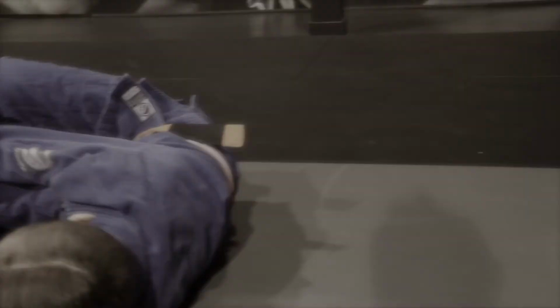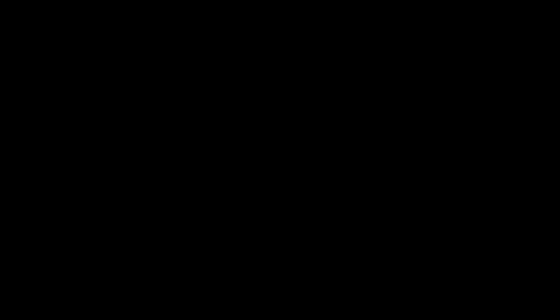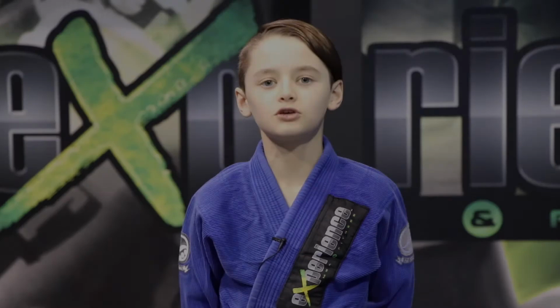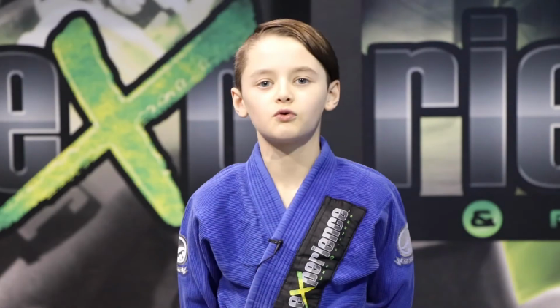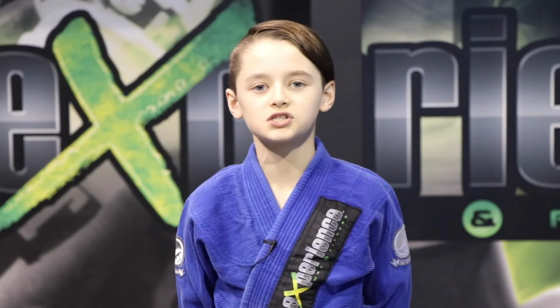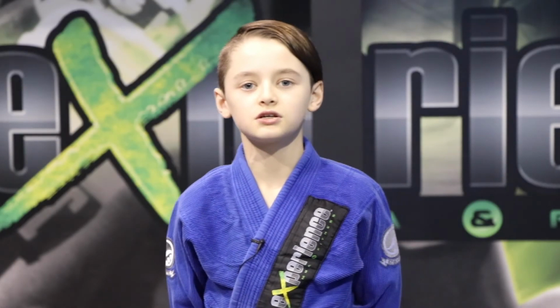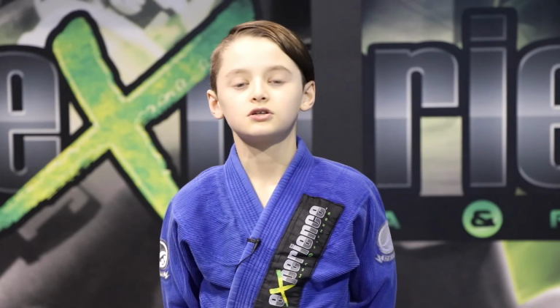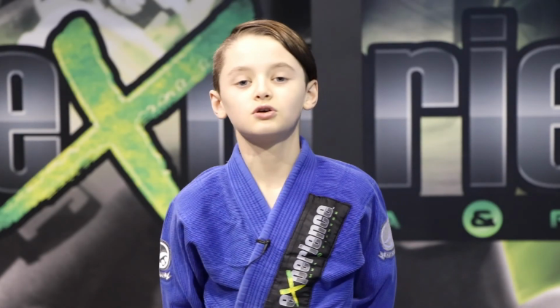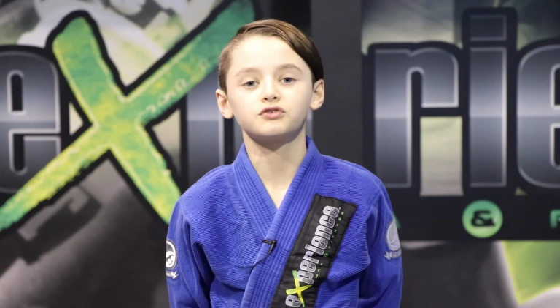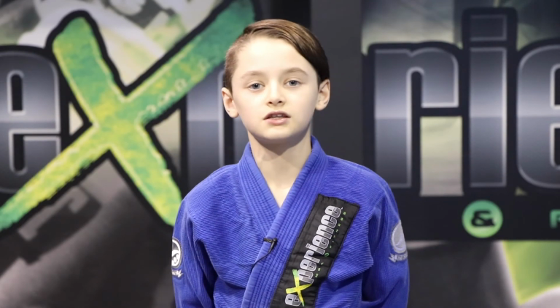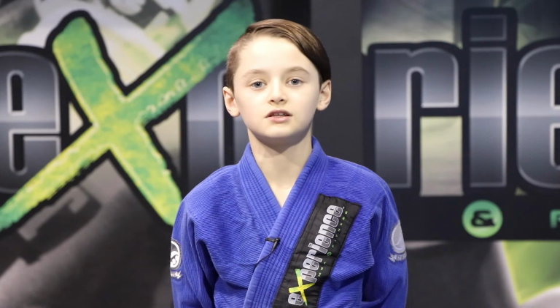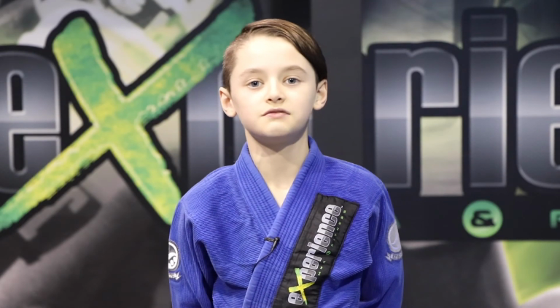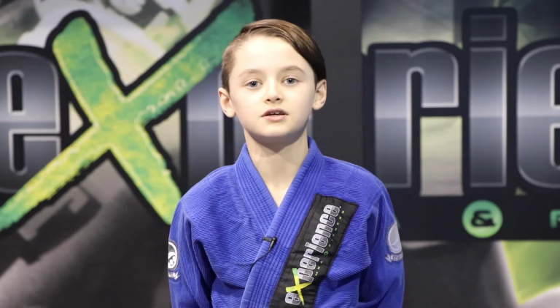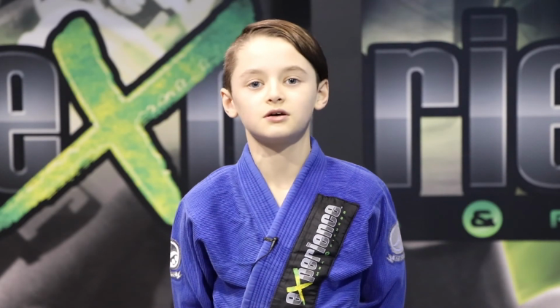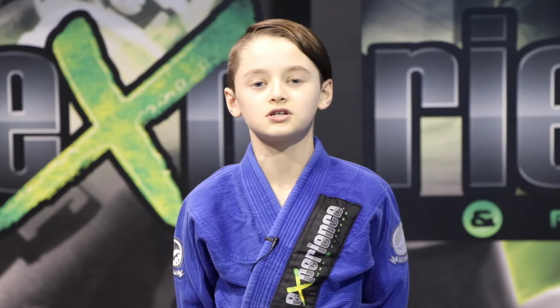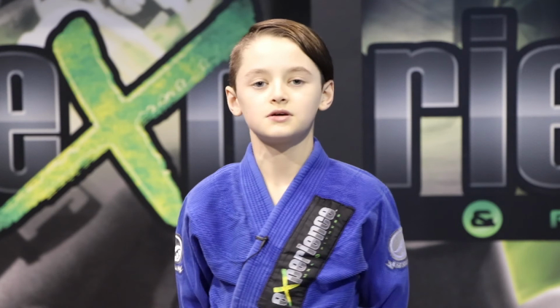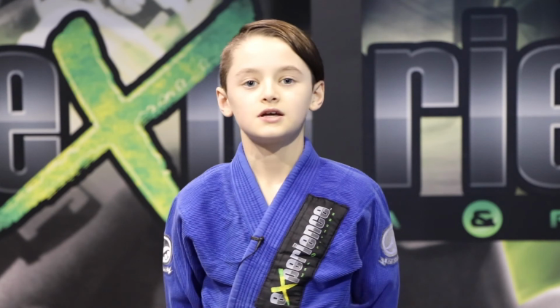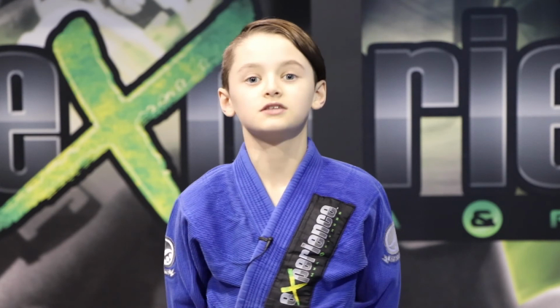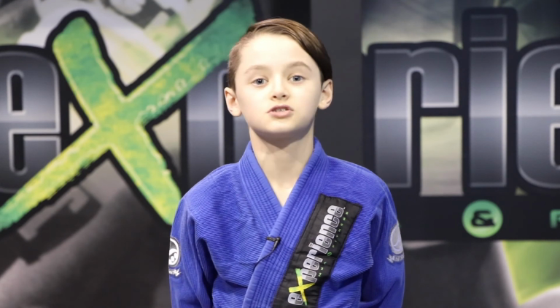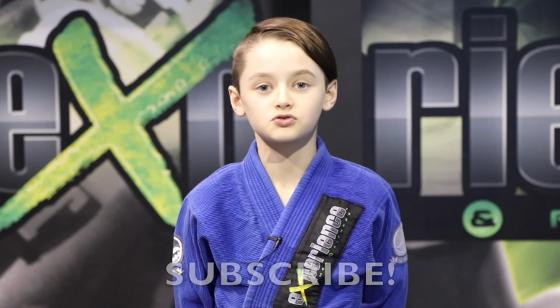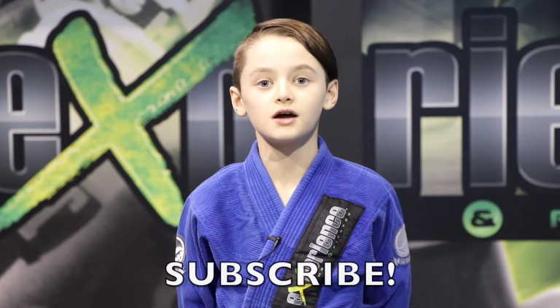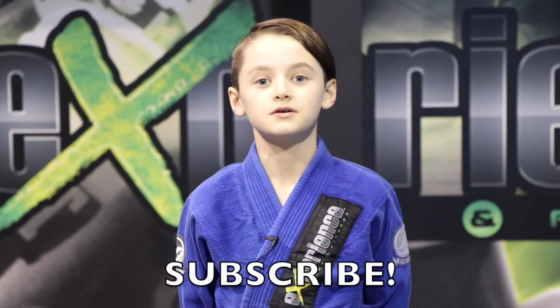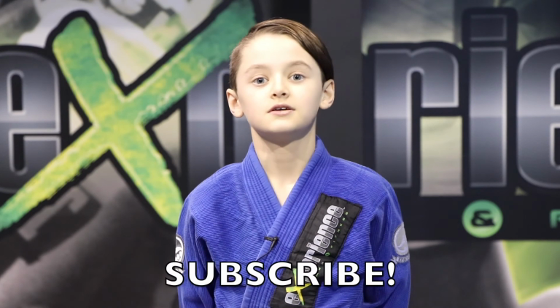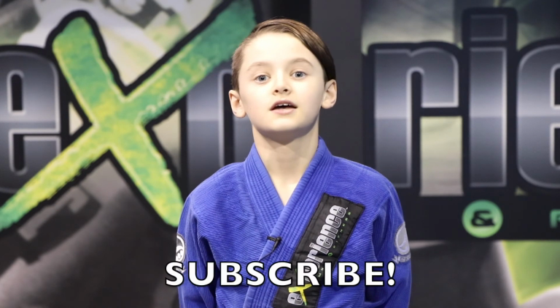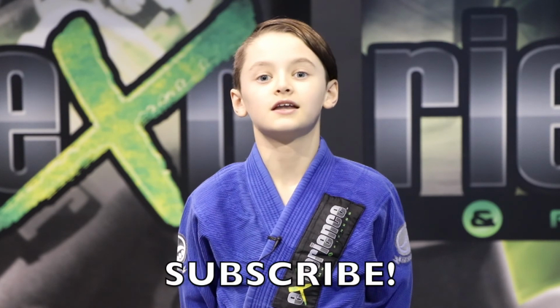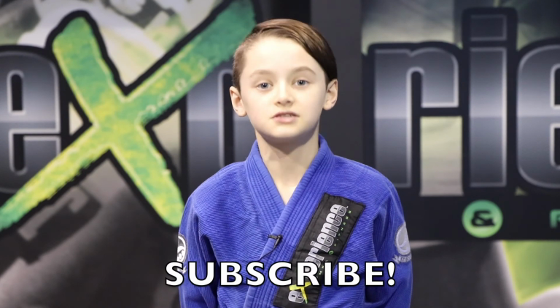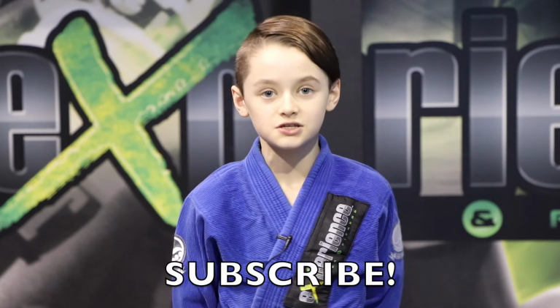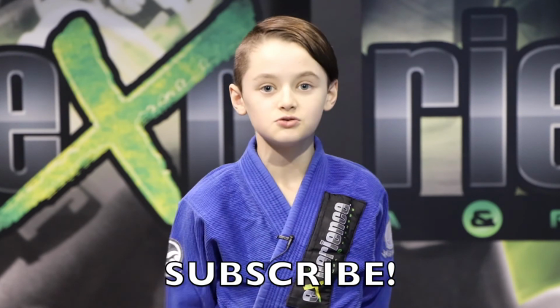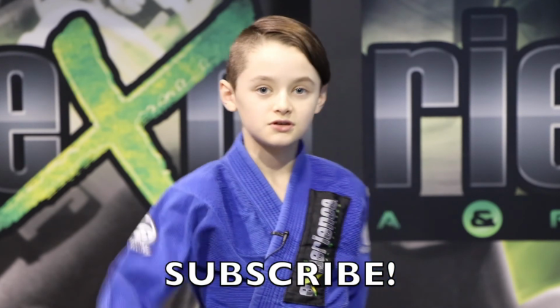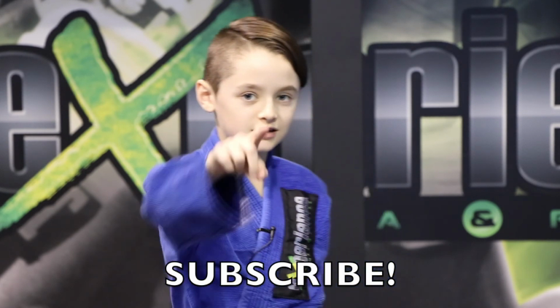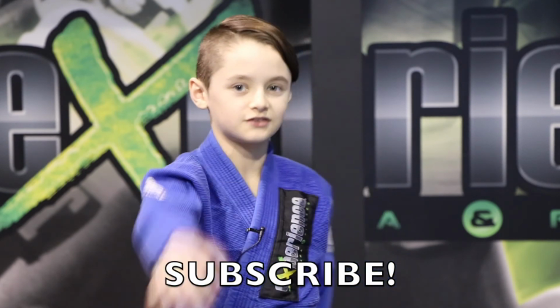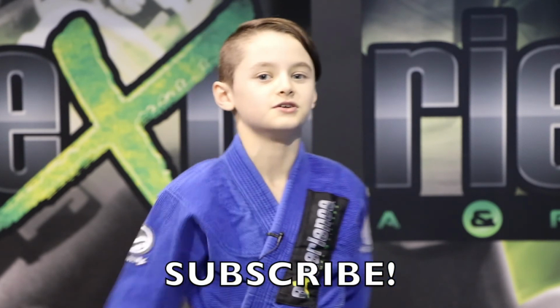Thank you for watching. Don't forget to leave me a thumbs up and to subscribe, and I'll see you in the next video.